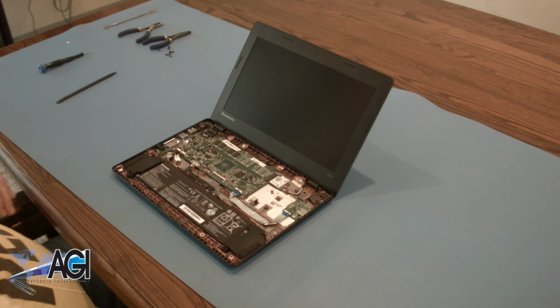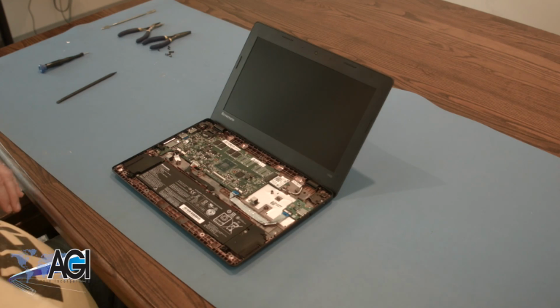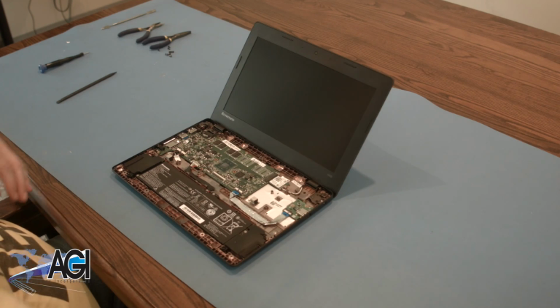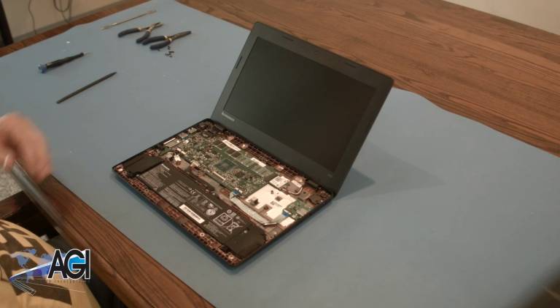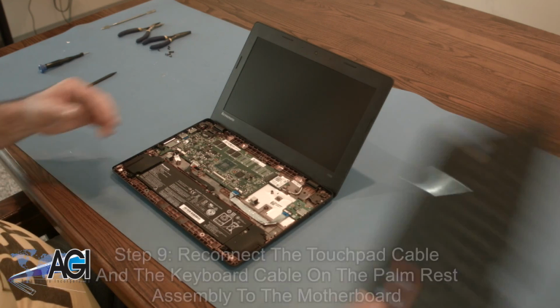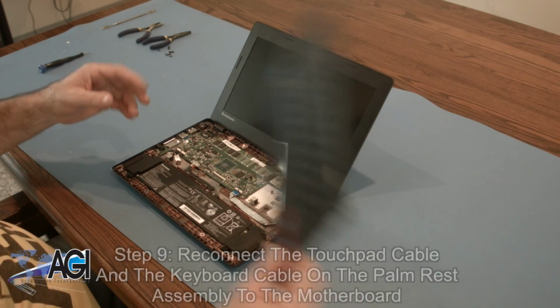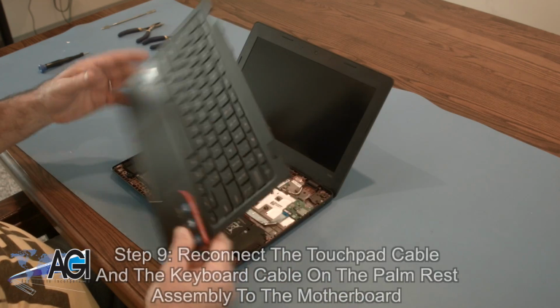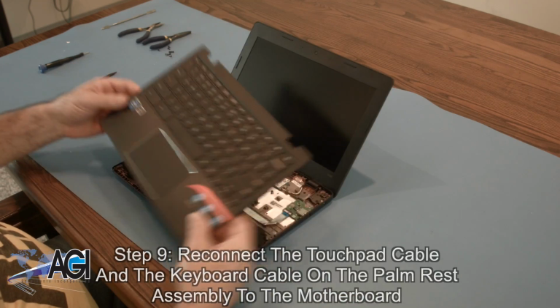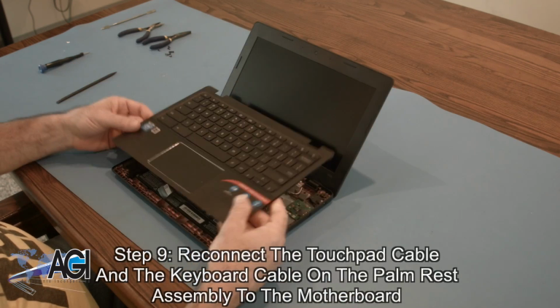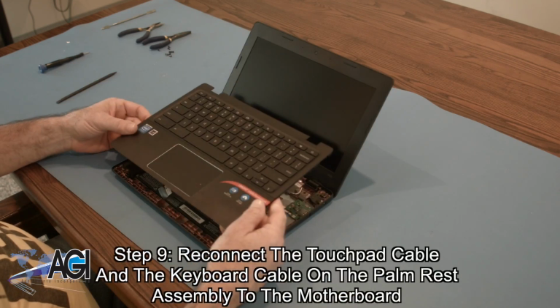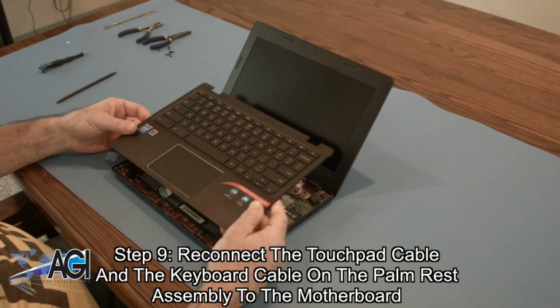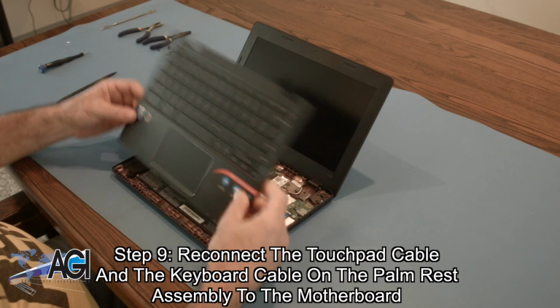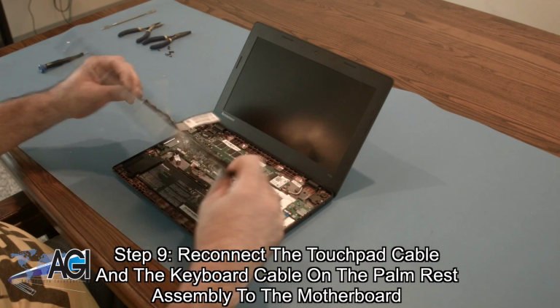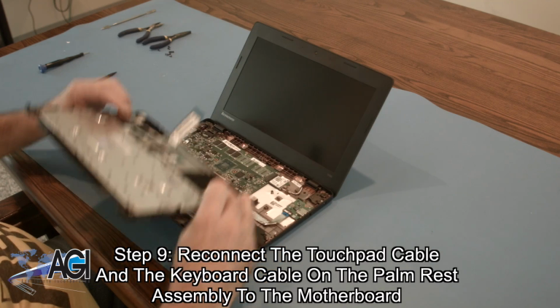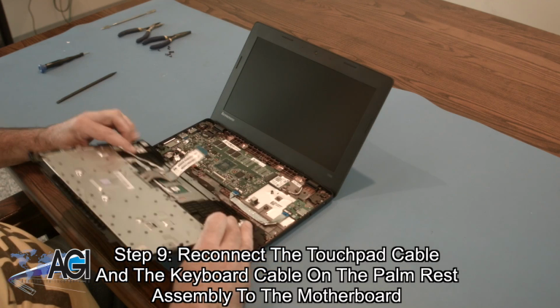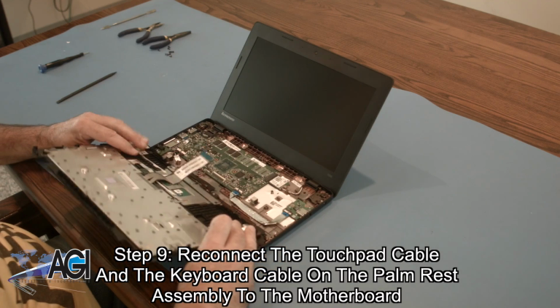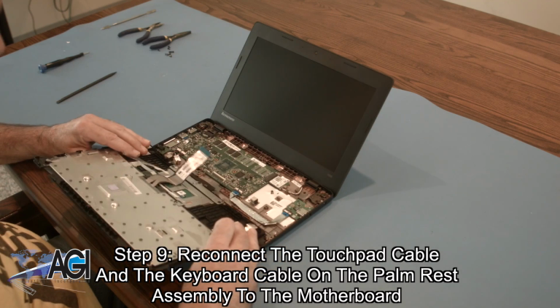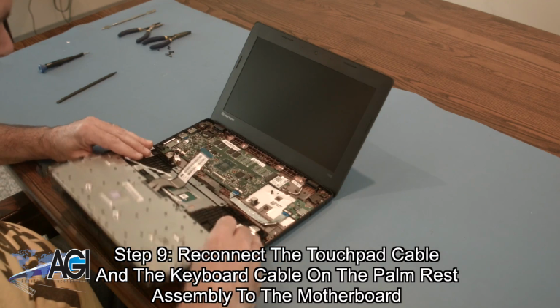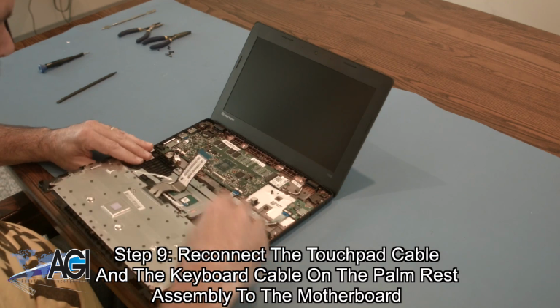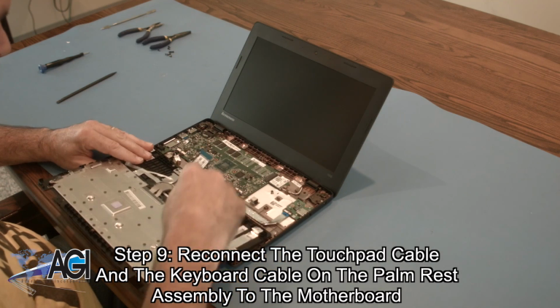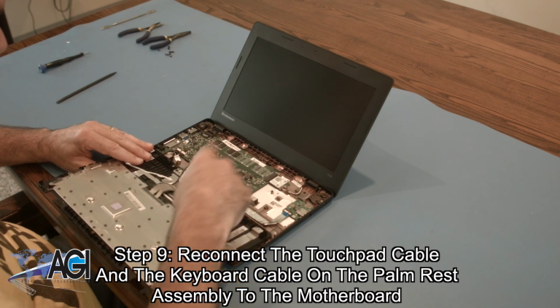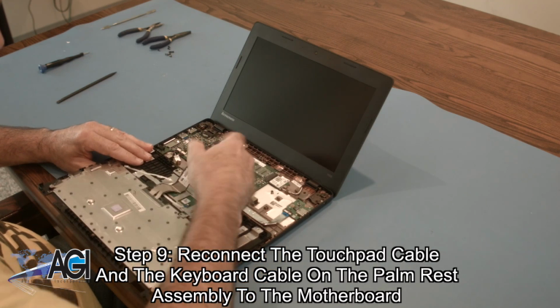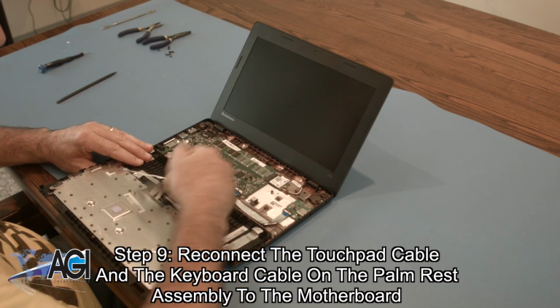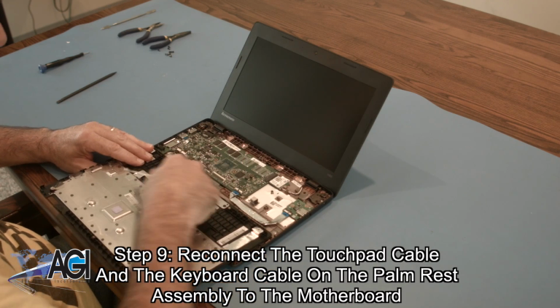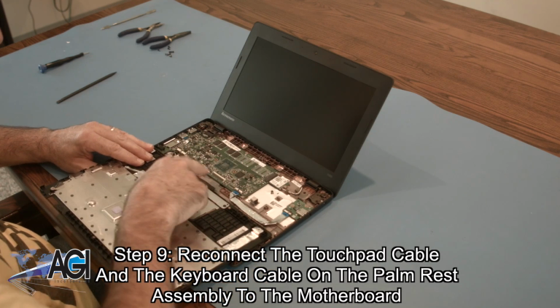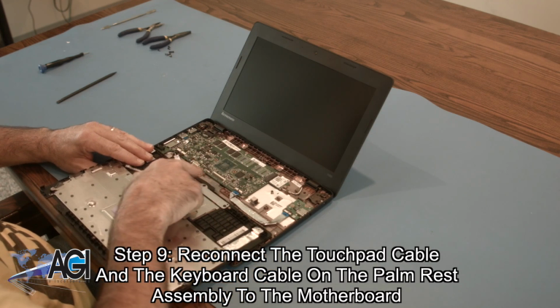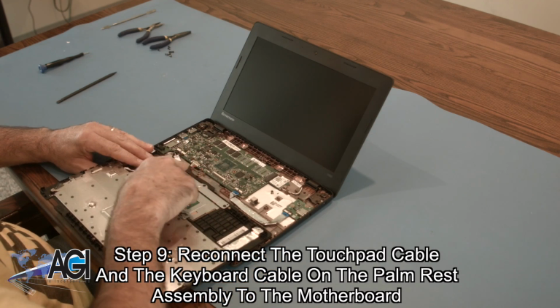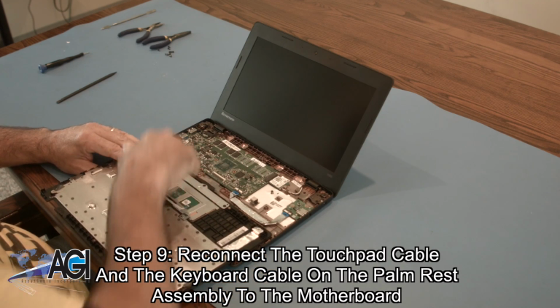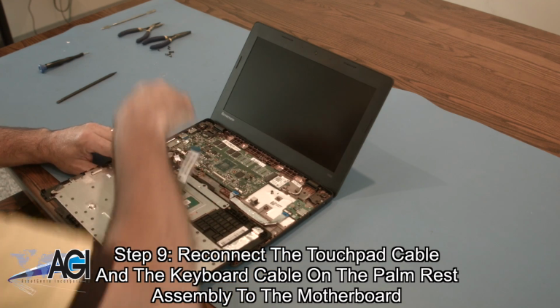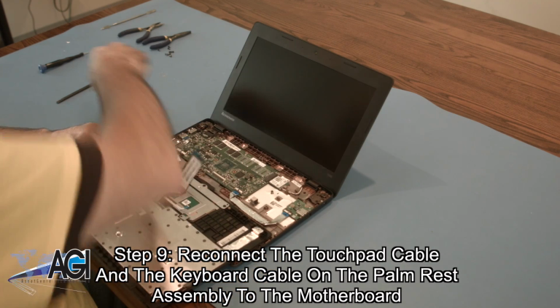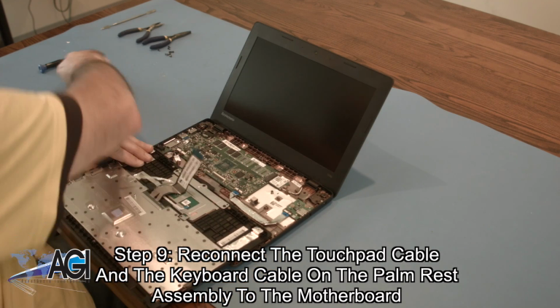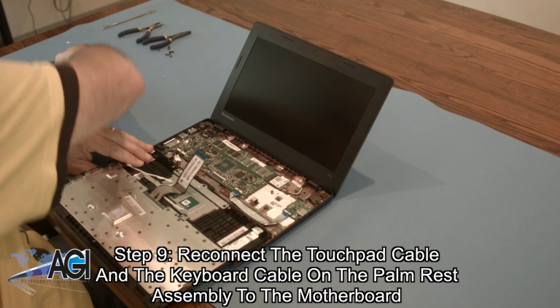Next, you will reconnect the touchpad cable and the keyboard cable on the palm rest assembly to the motherboard.